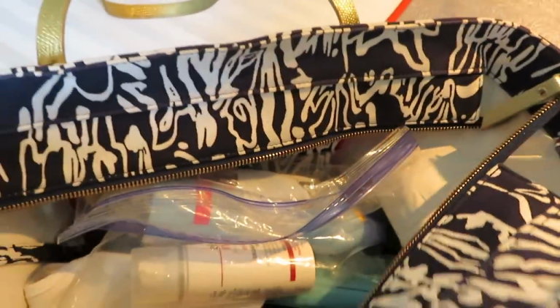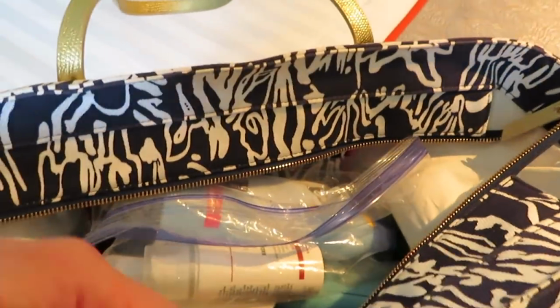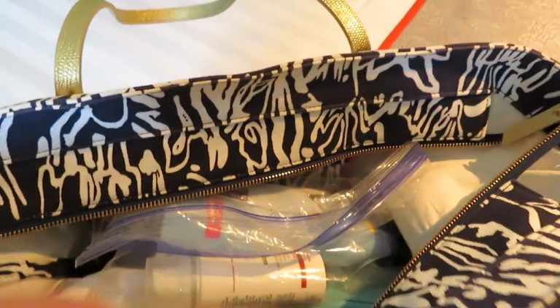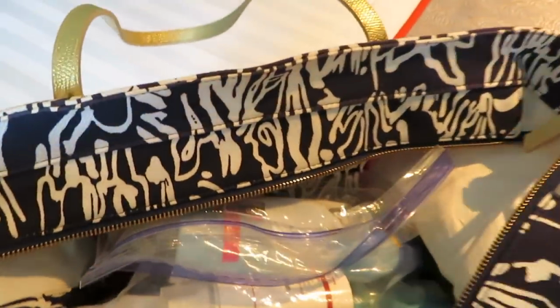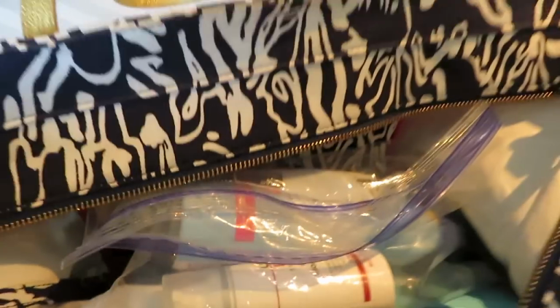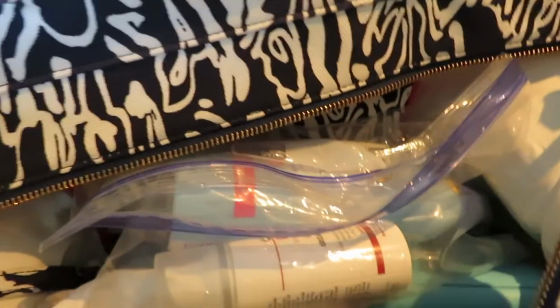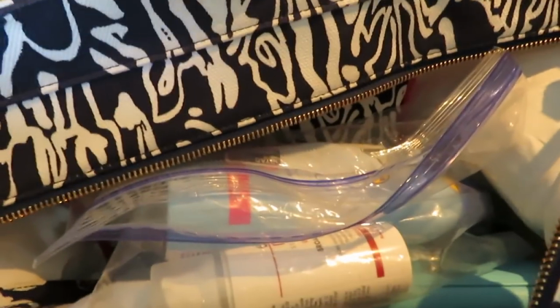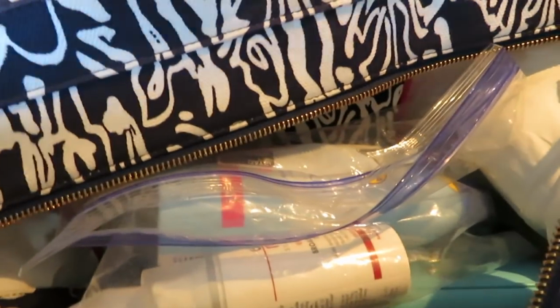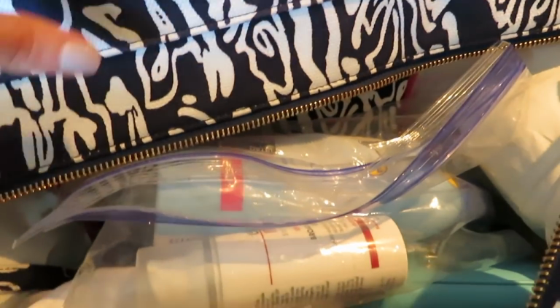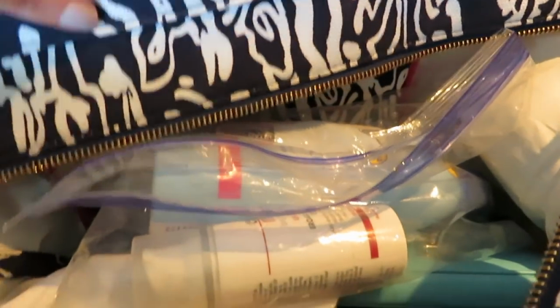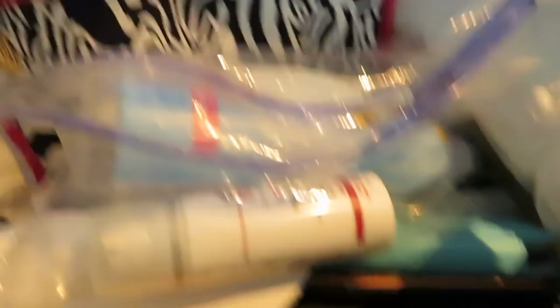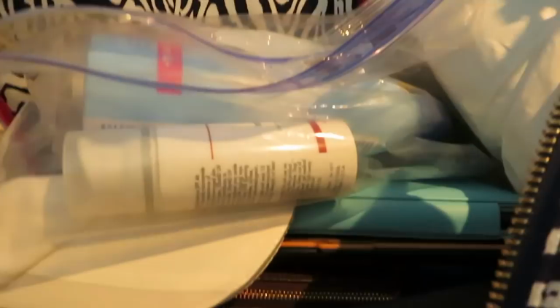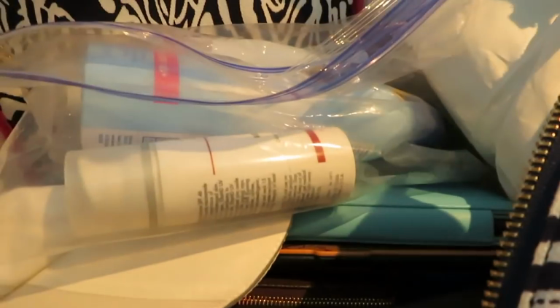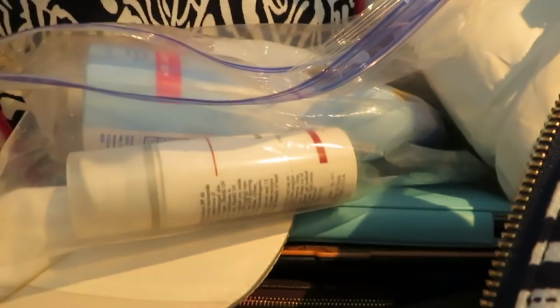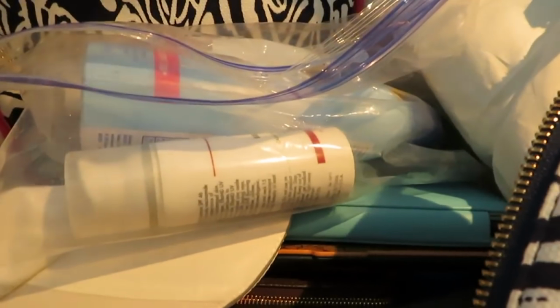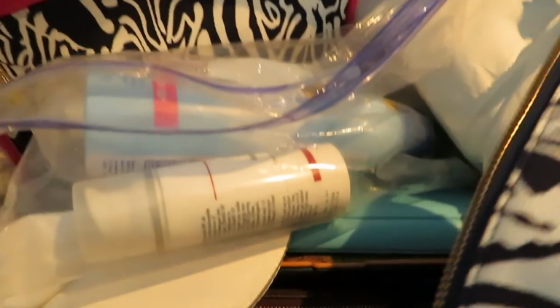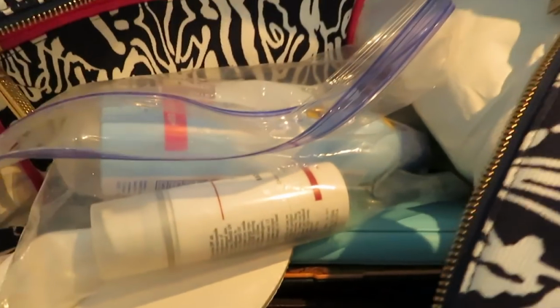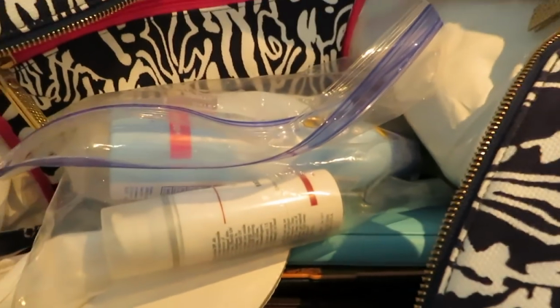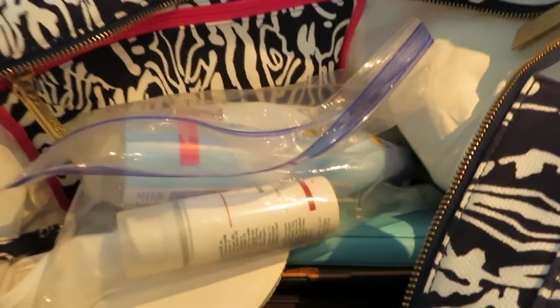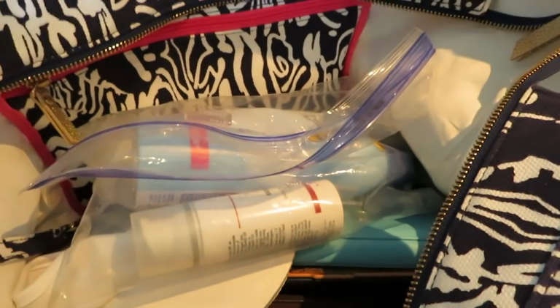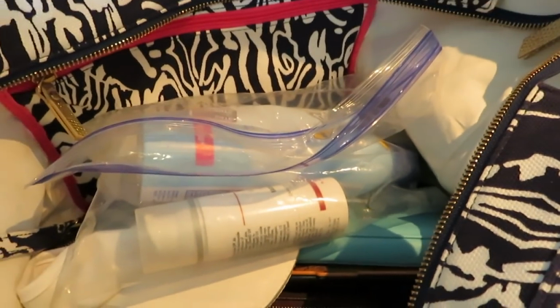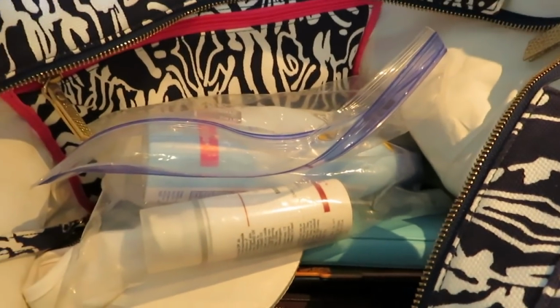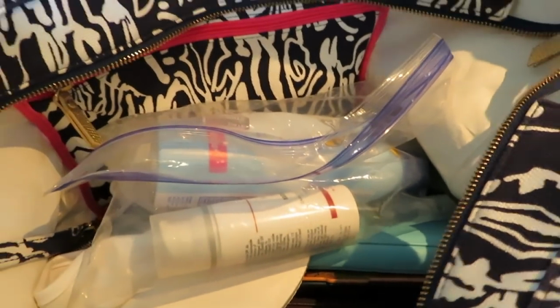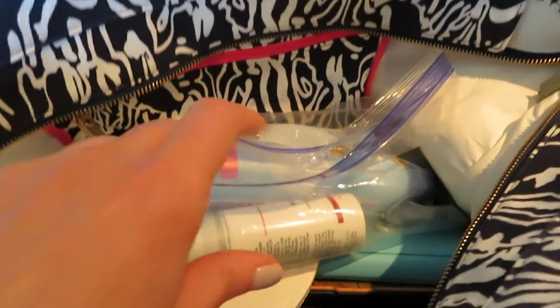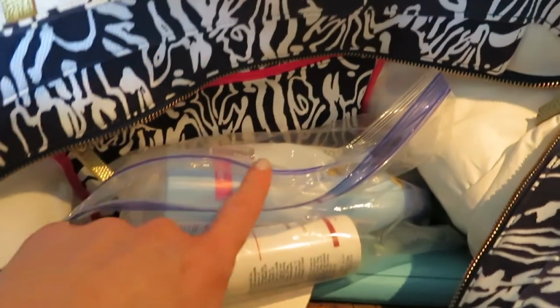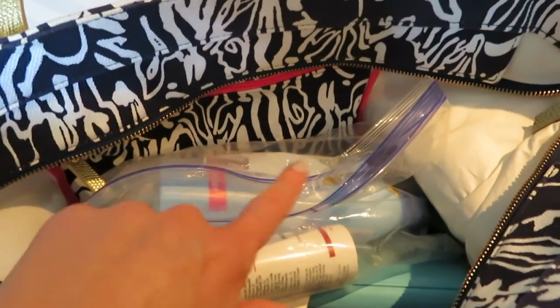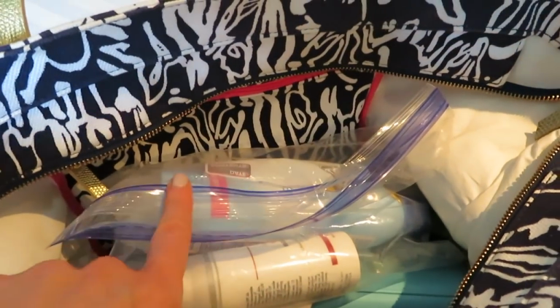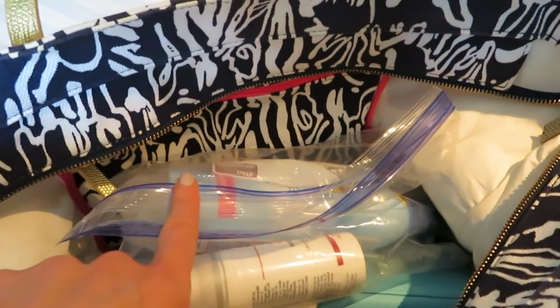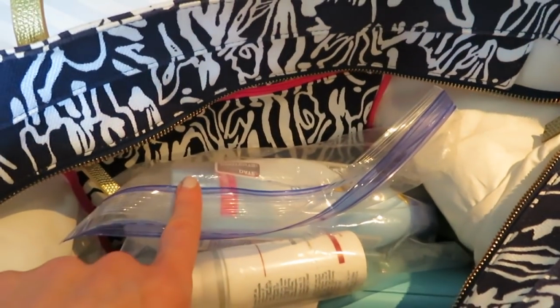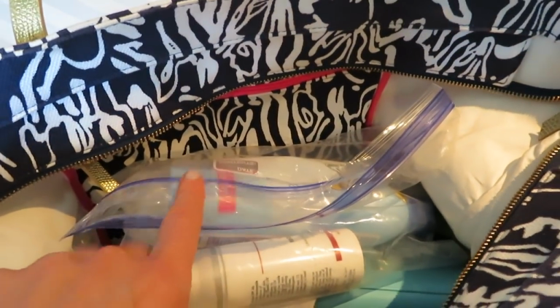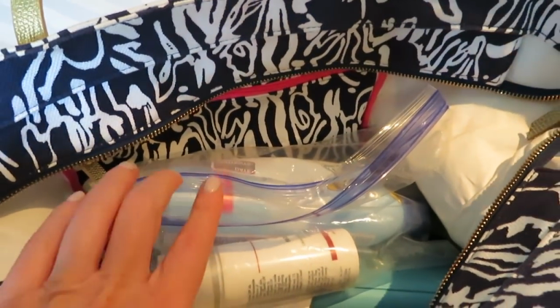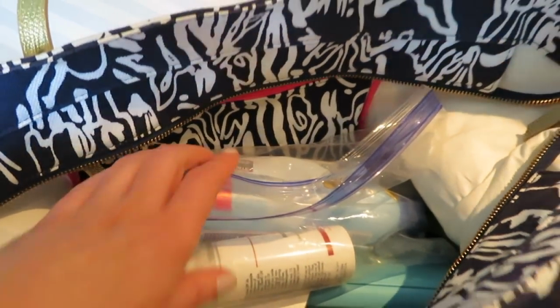So what I like about this bag is it's white inside so I can see everything, and it has this great big zipper pouch.